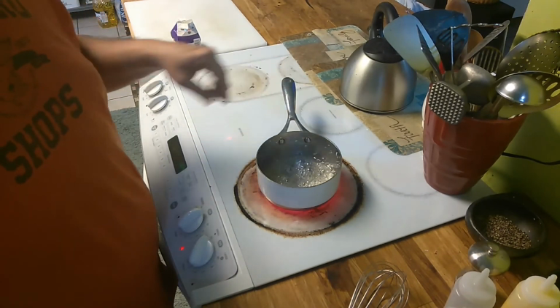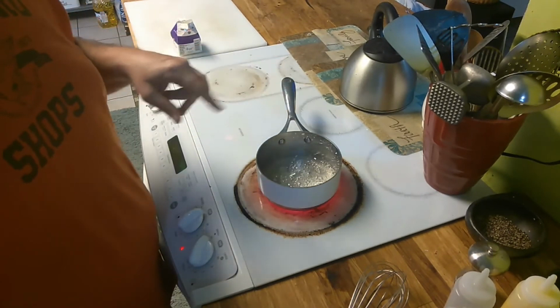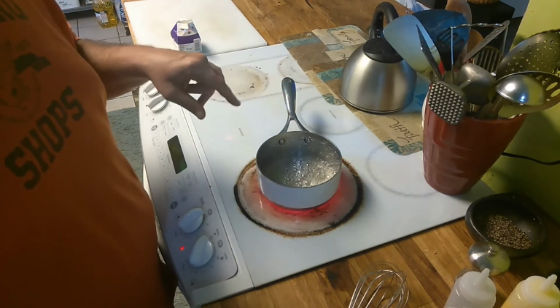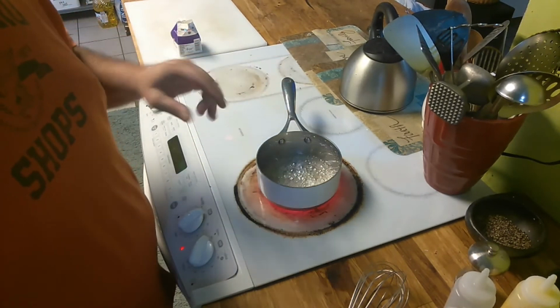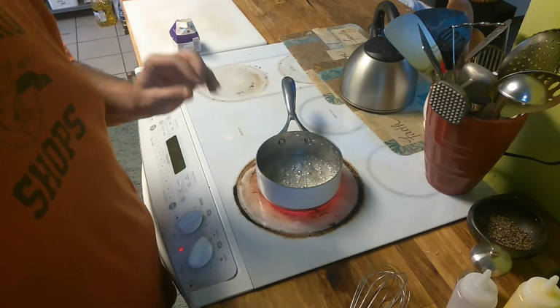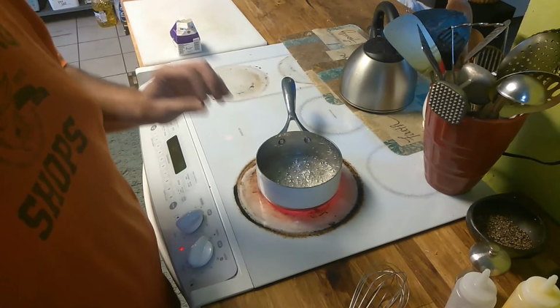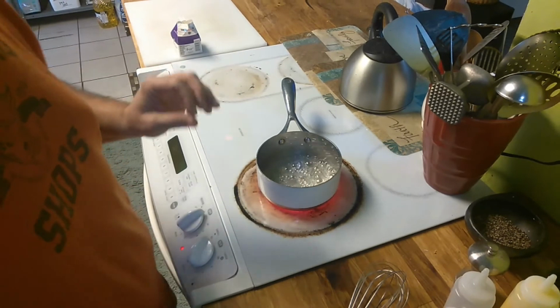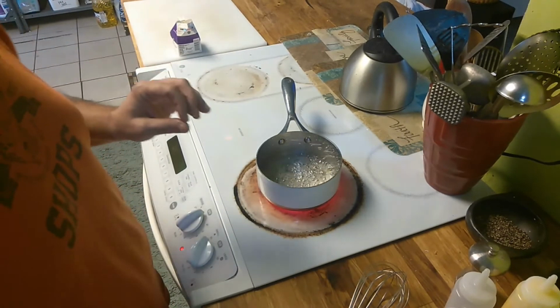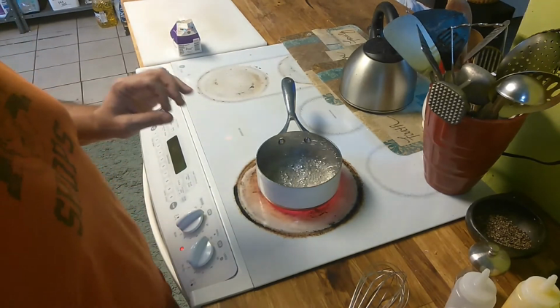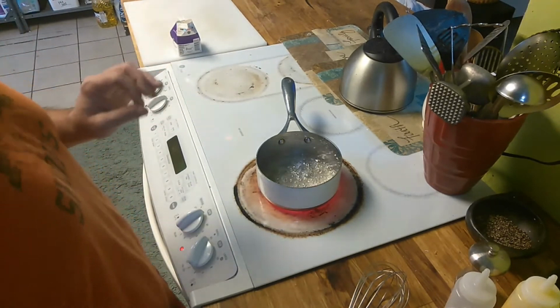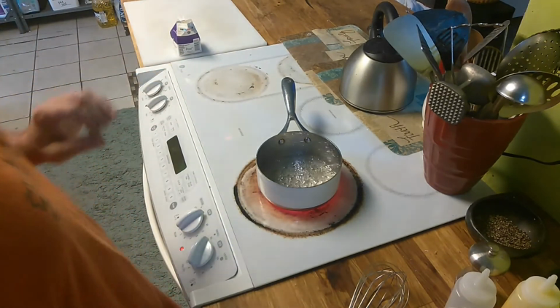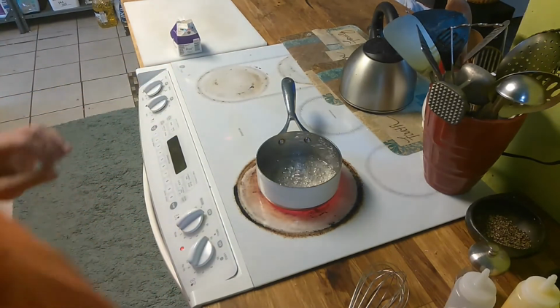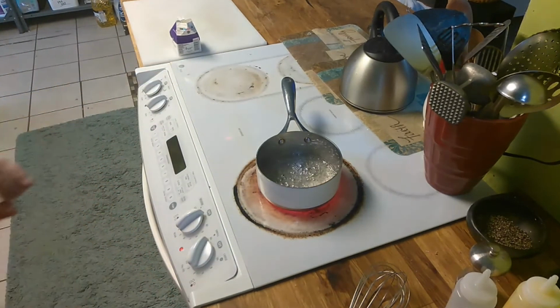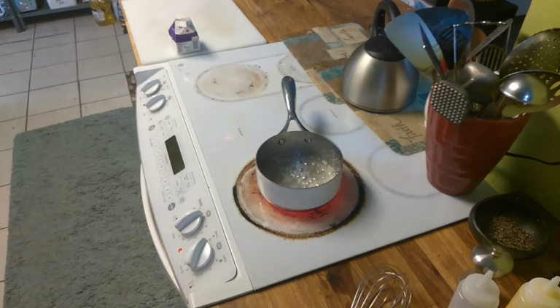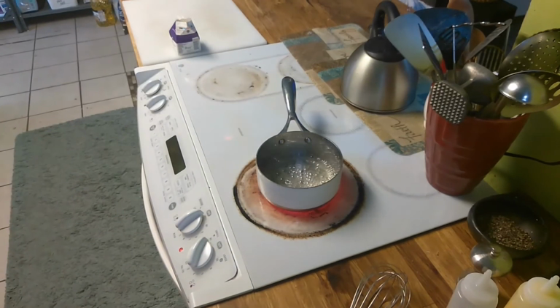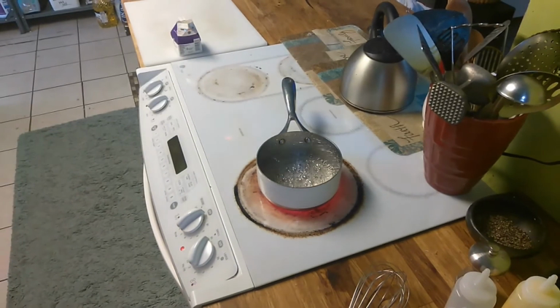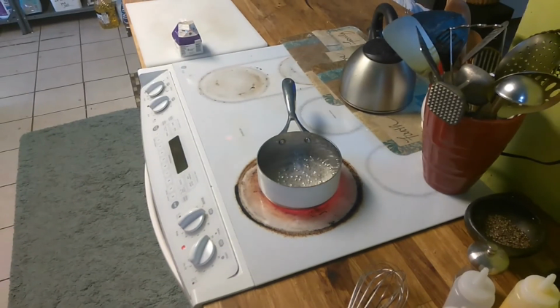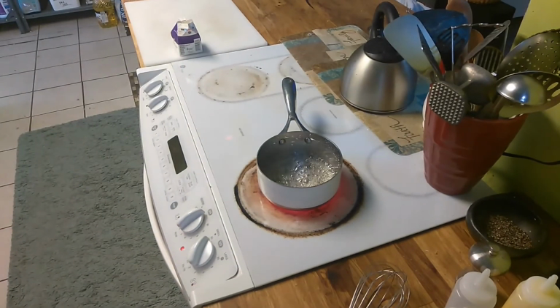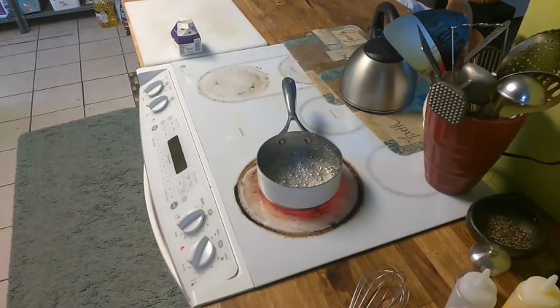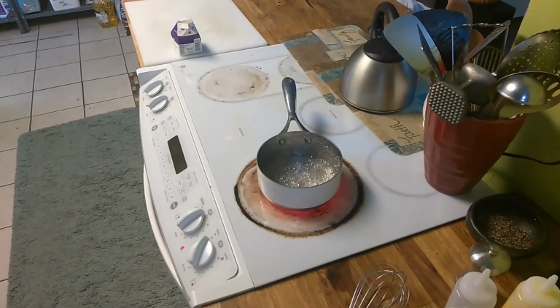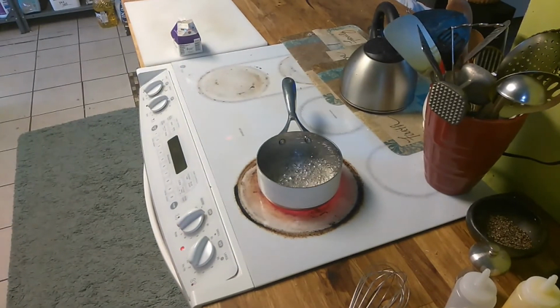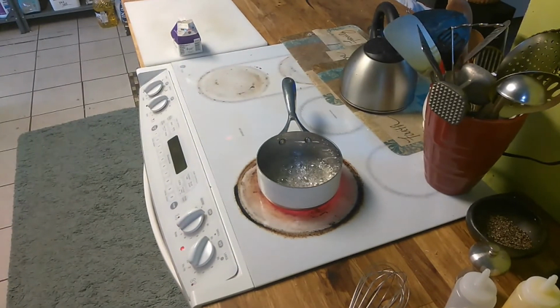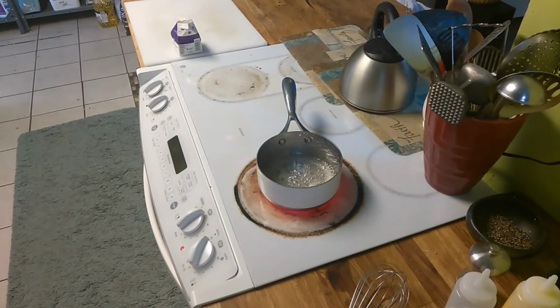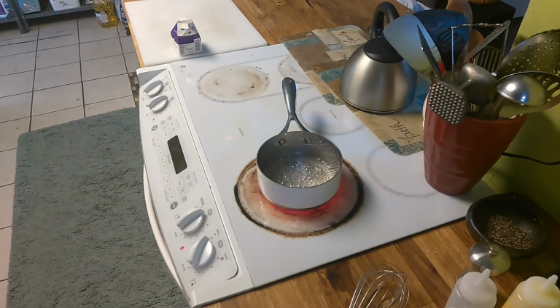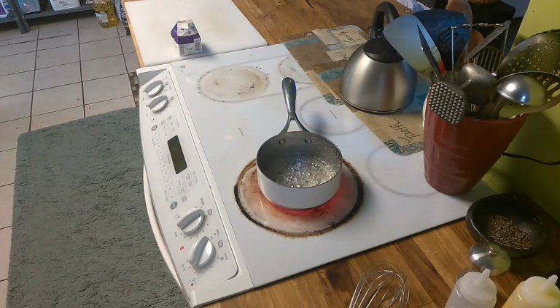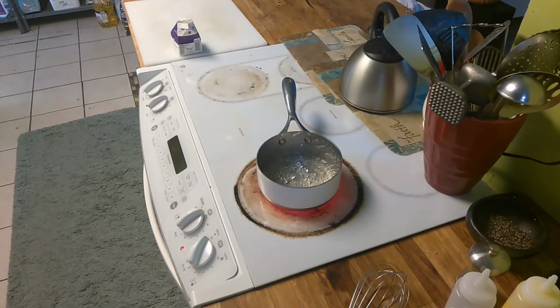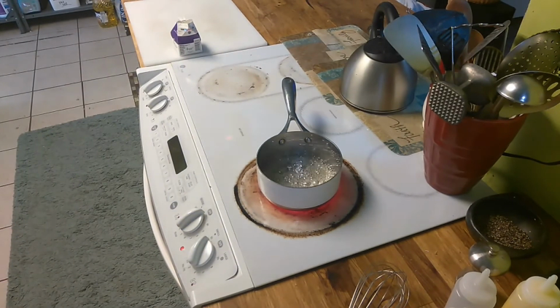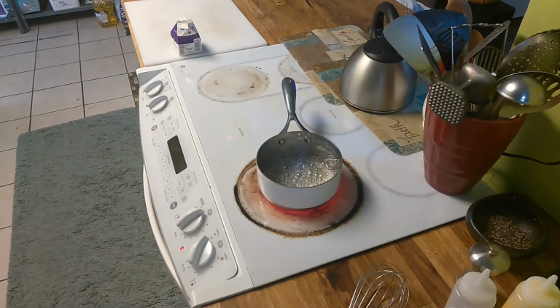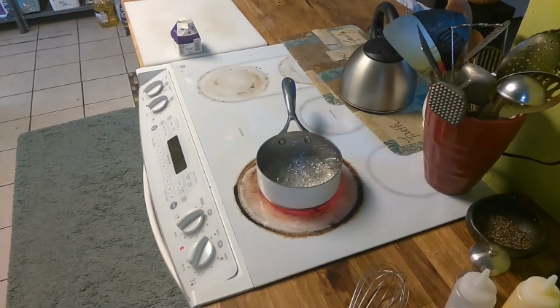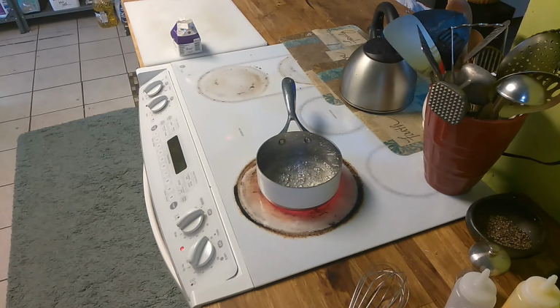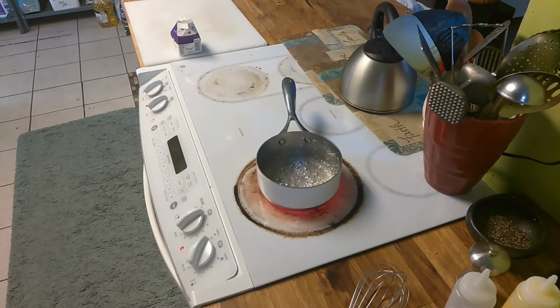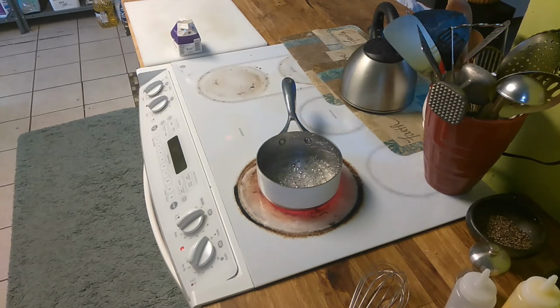The color — so the color doesn't concentrate on one spot and burn. If that happens, then you've got to throw the whole thing out and start over.